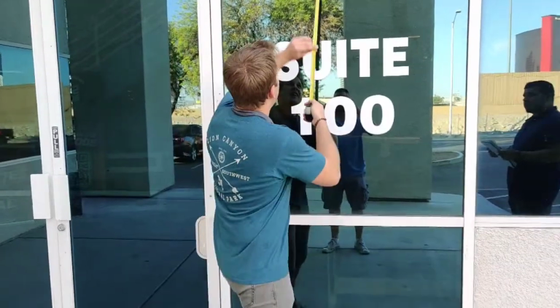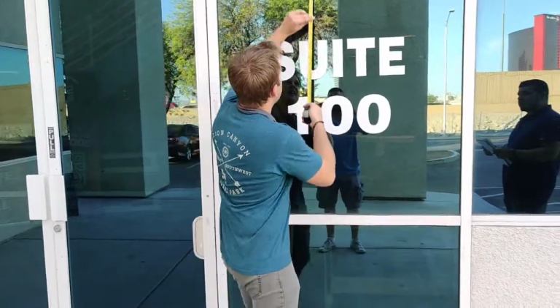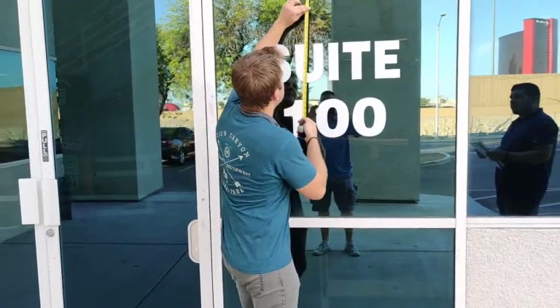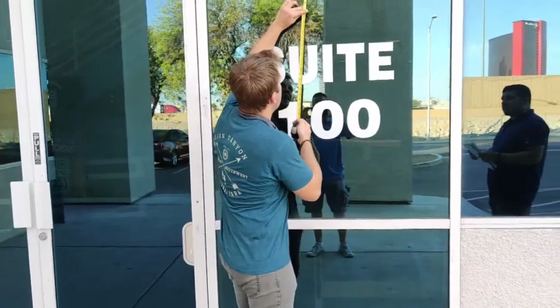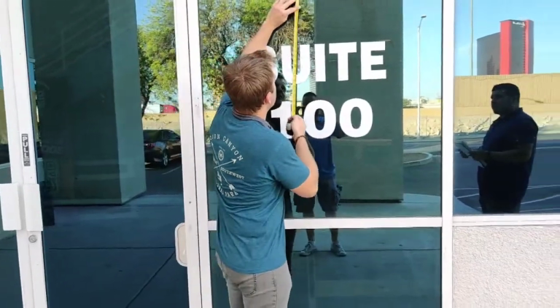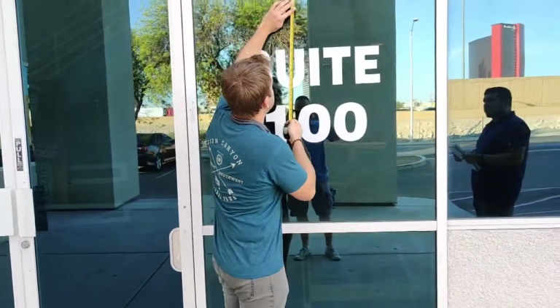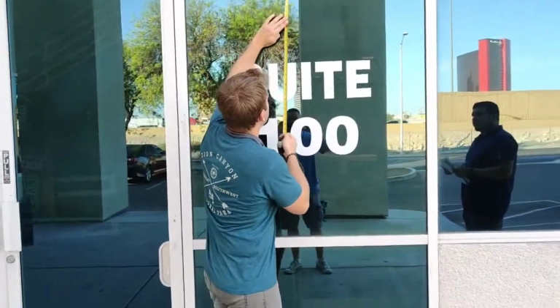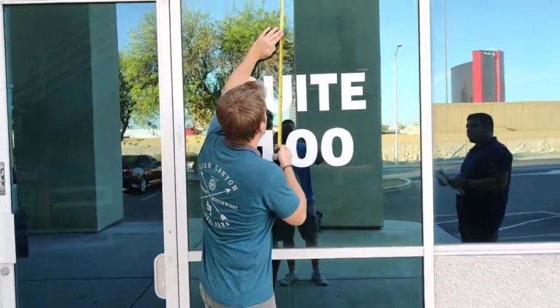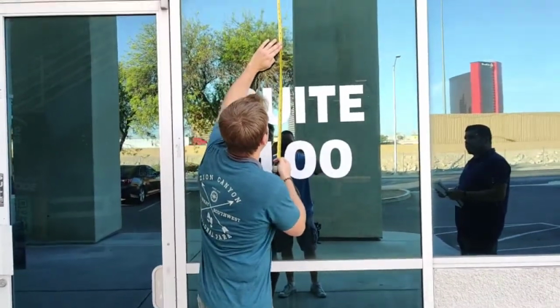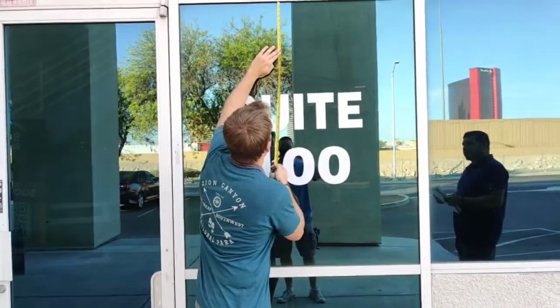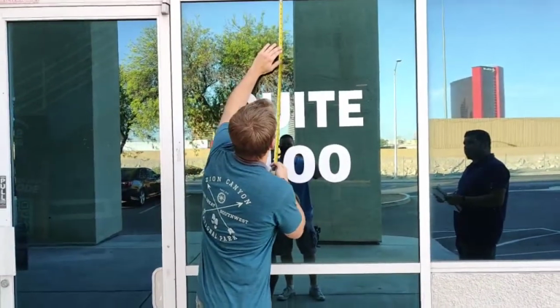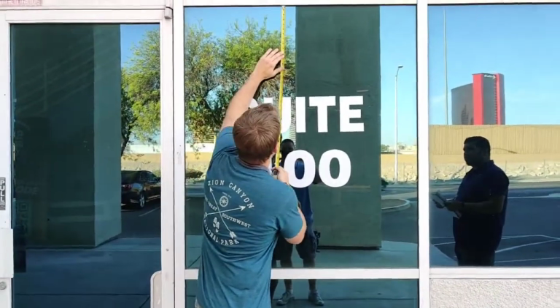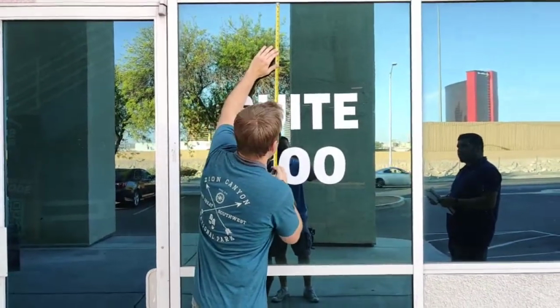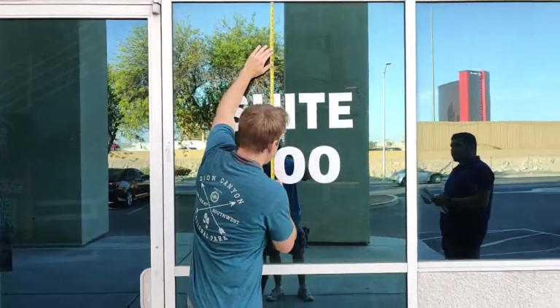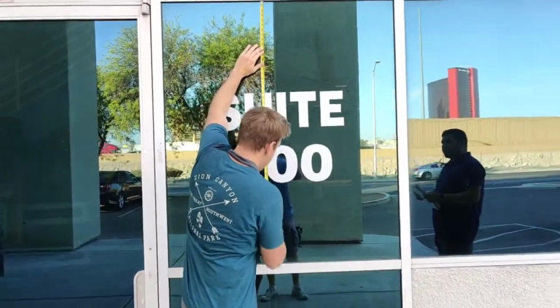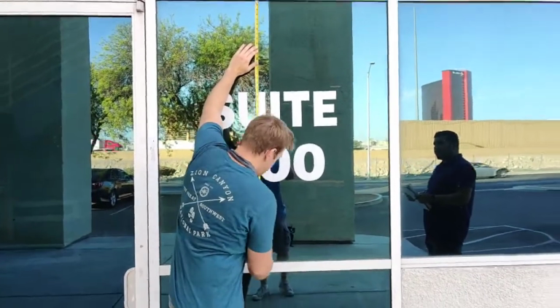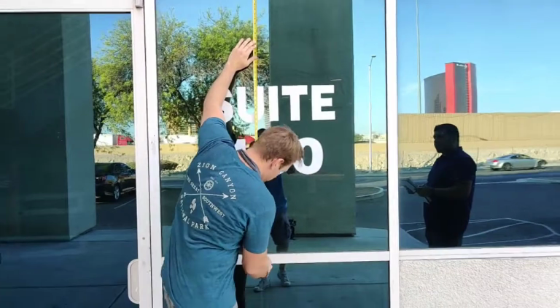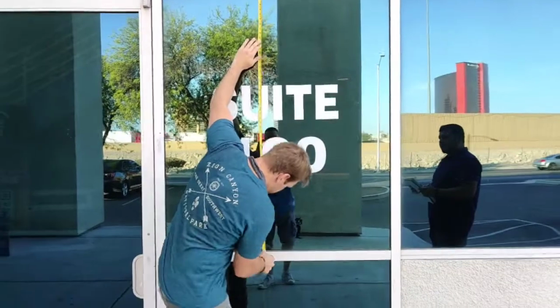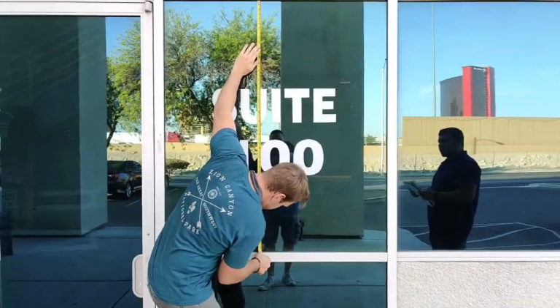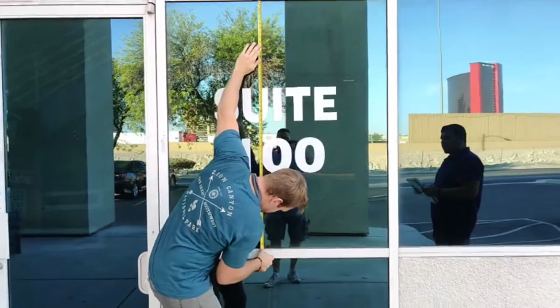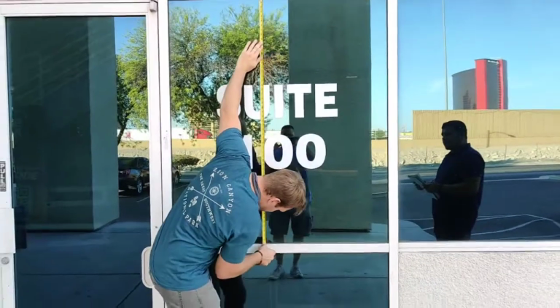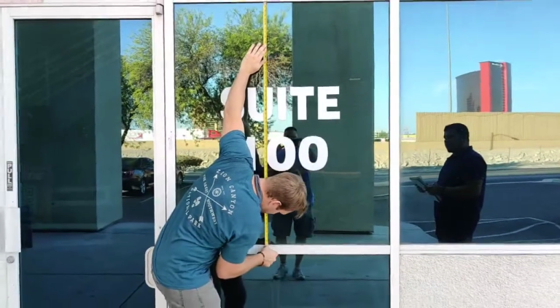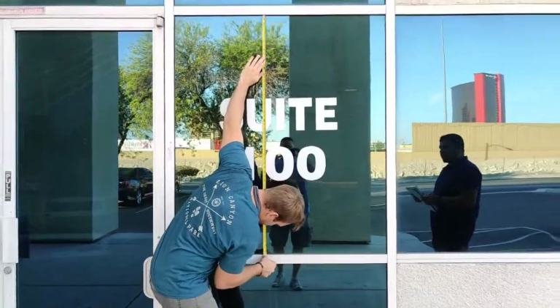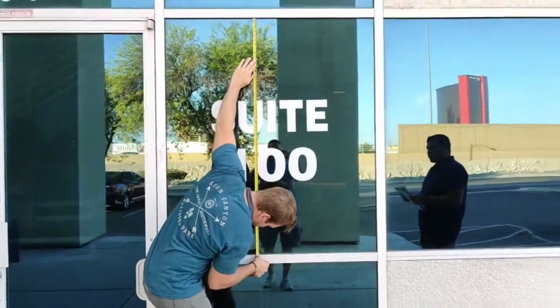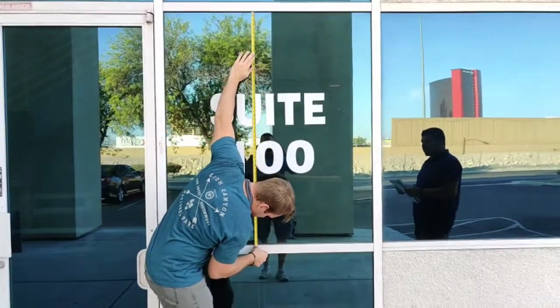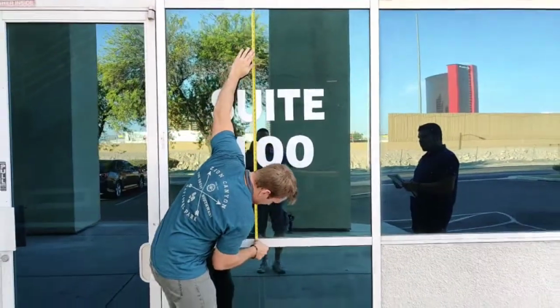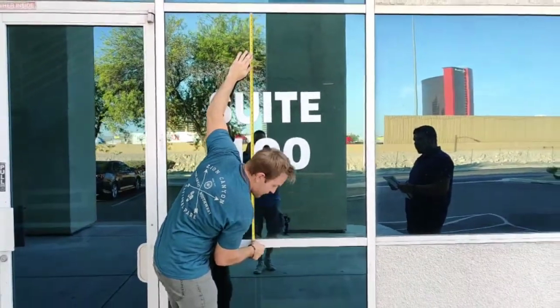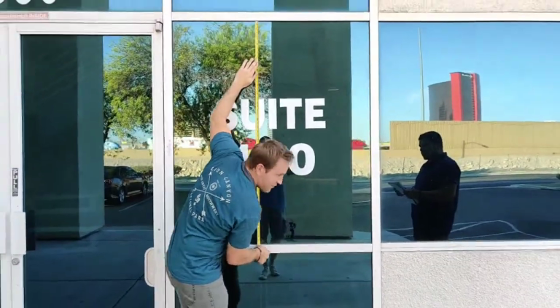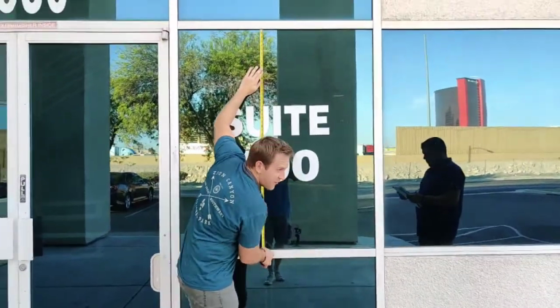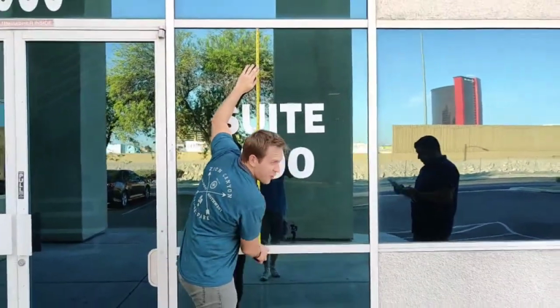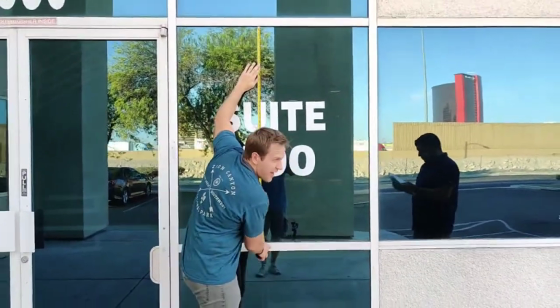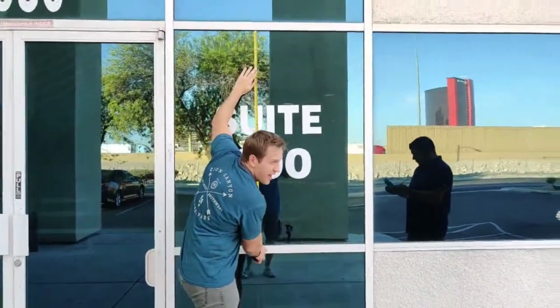Okay, so now we're going to take our depth measurement. We're at 54 and a half.